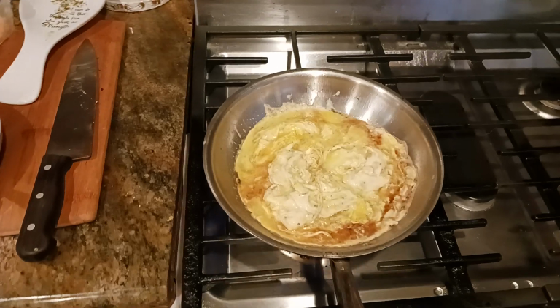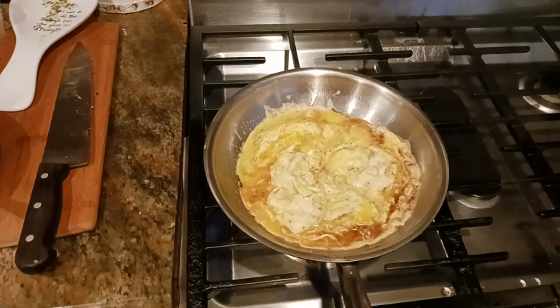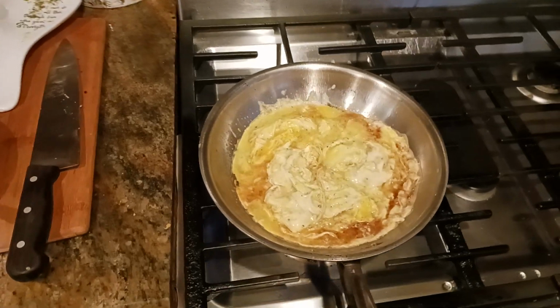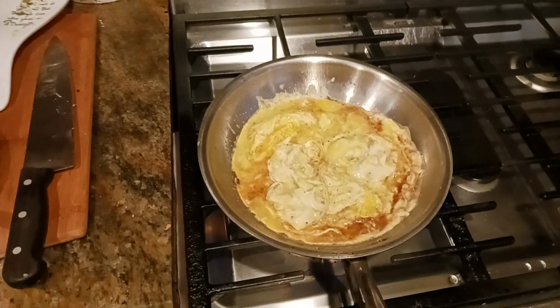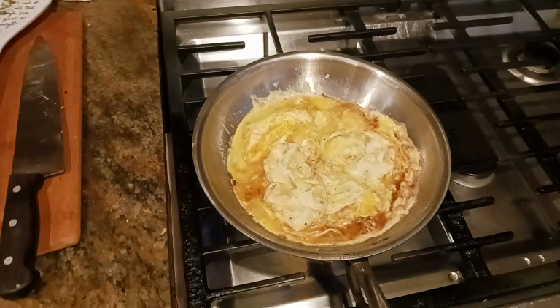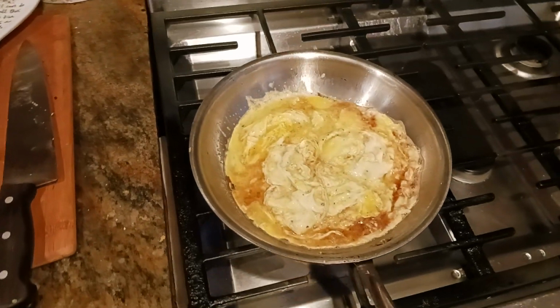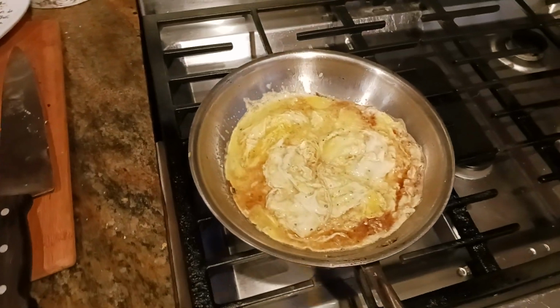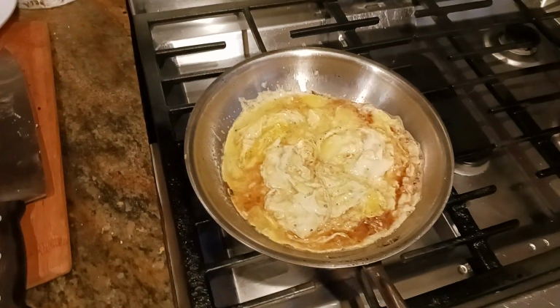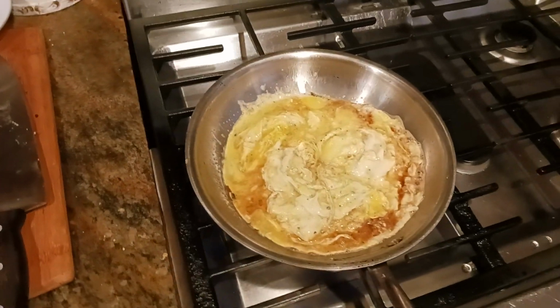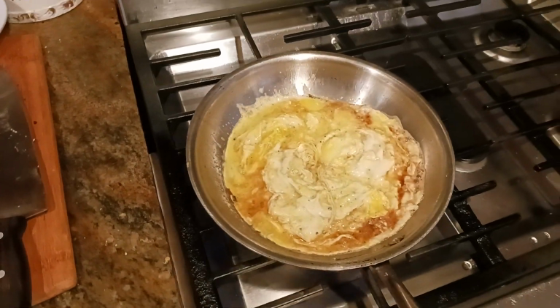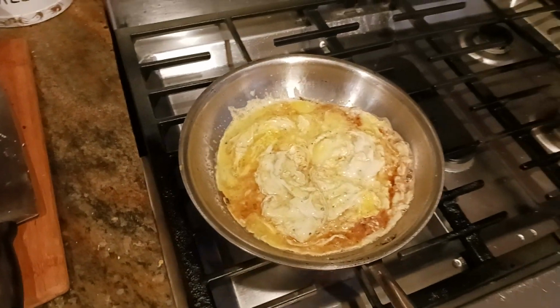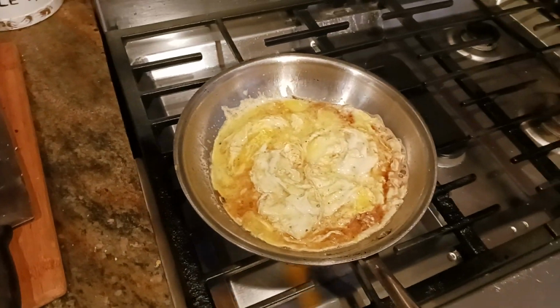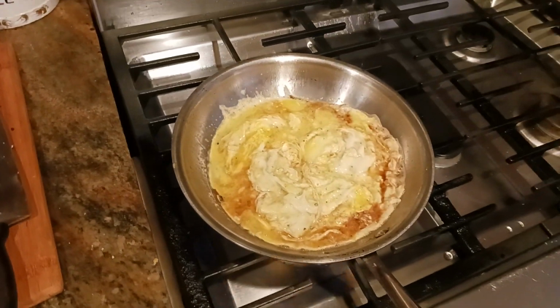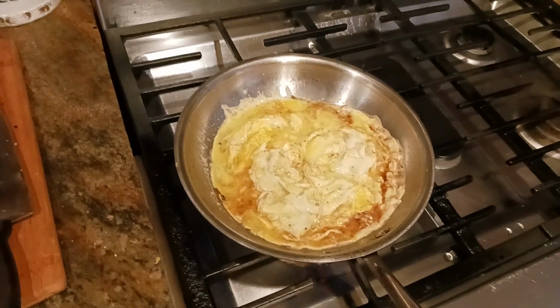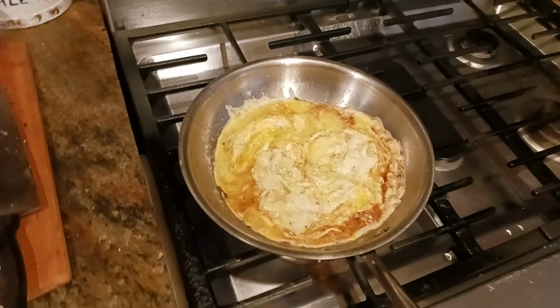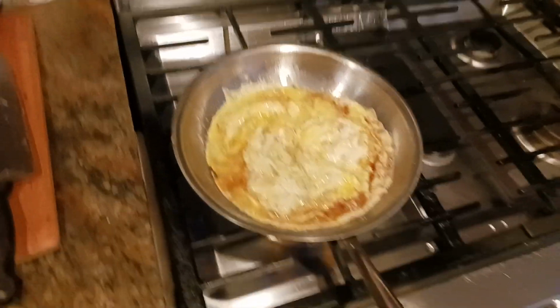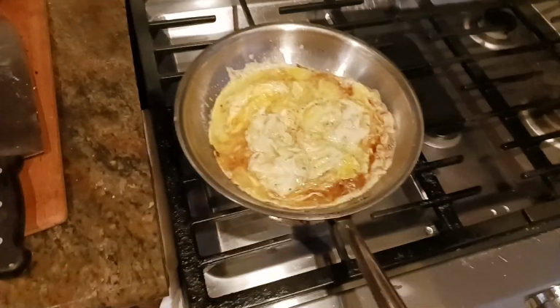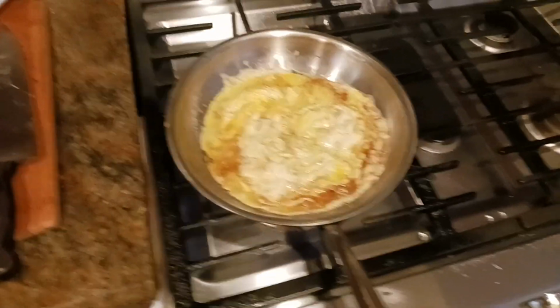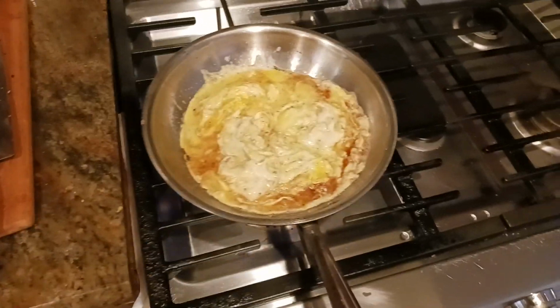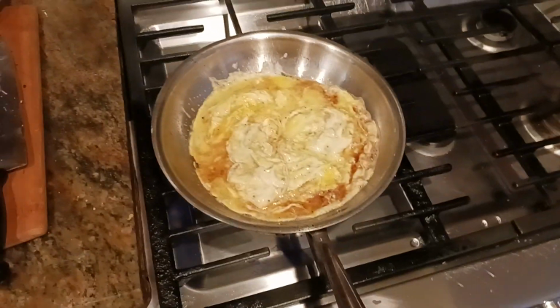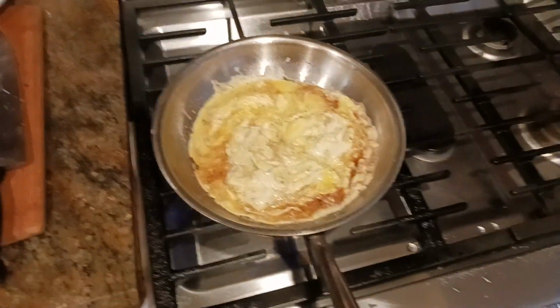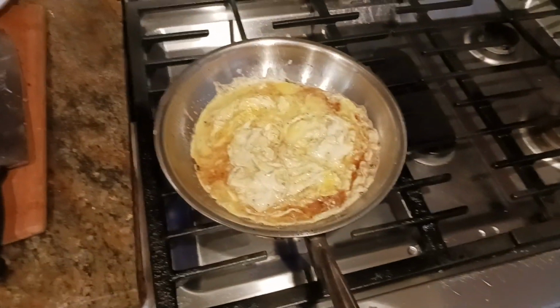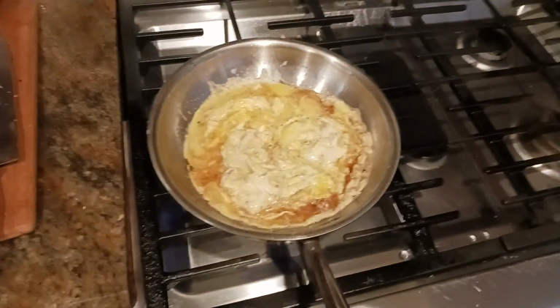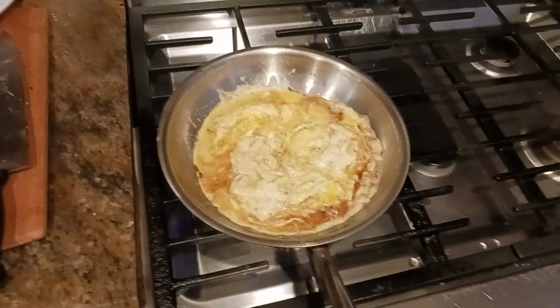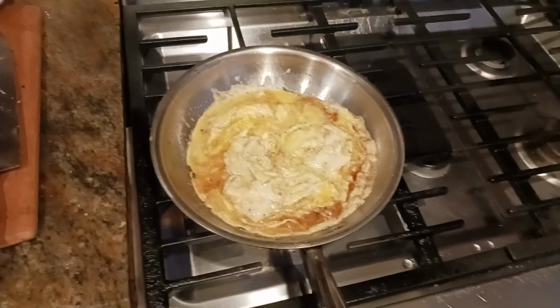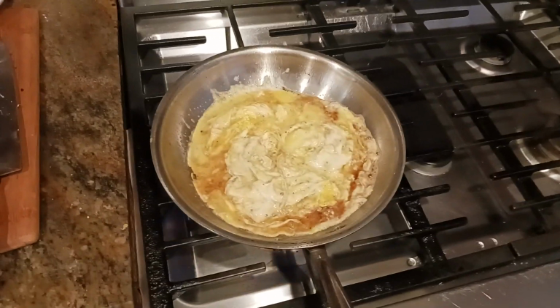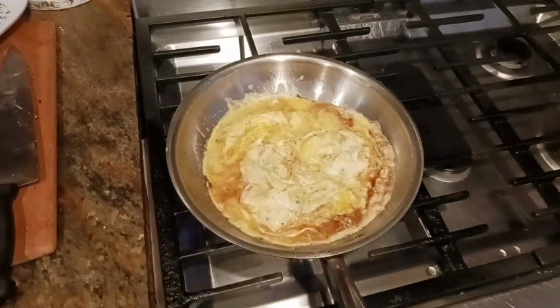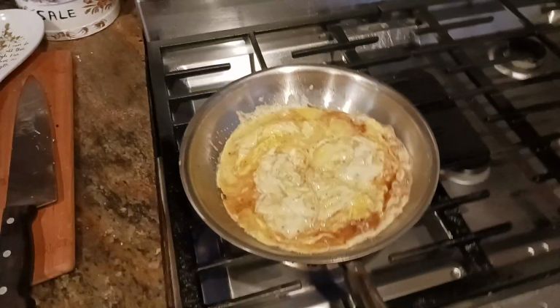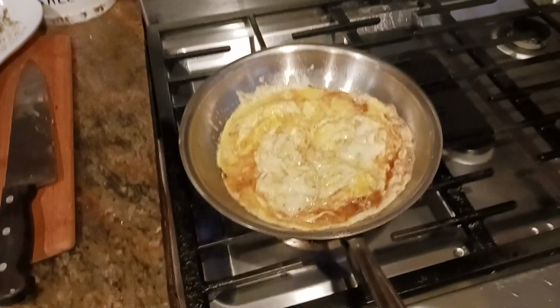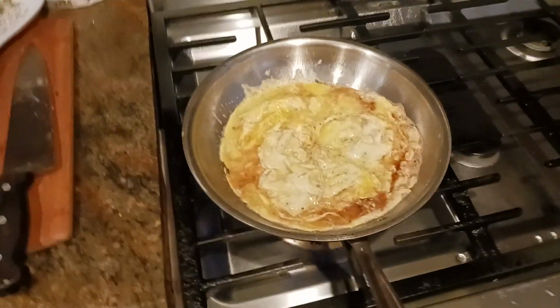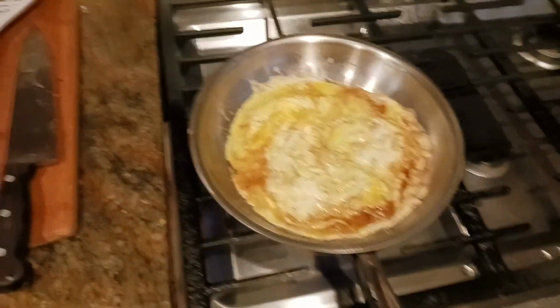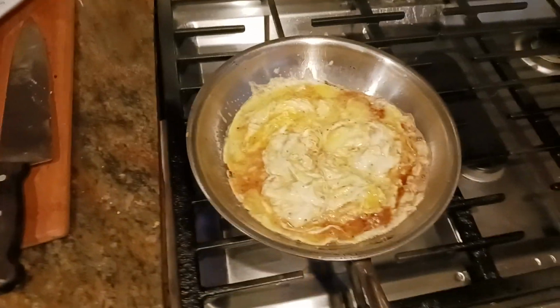This never gets old. The old coot here coming back at you with another exciting video — making breakfast, like I usually do.